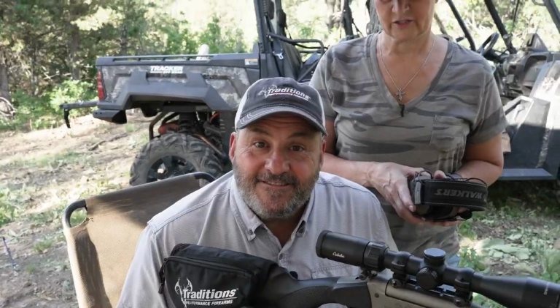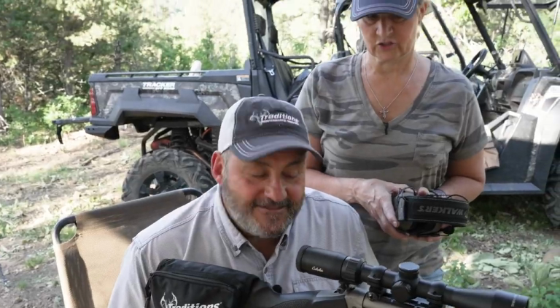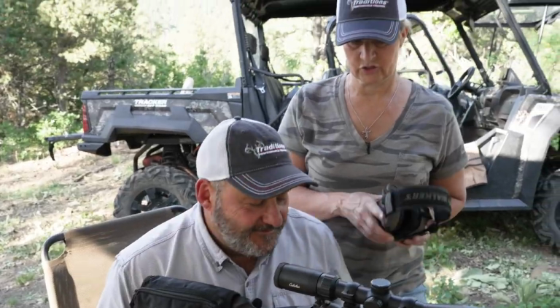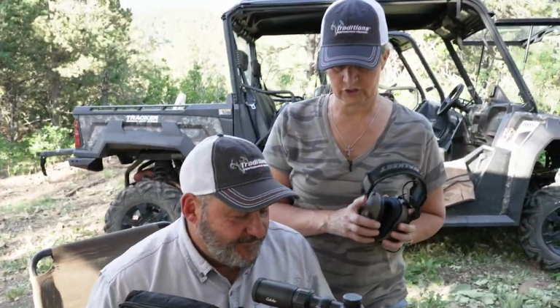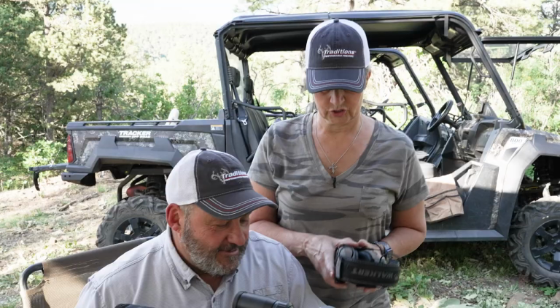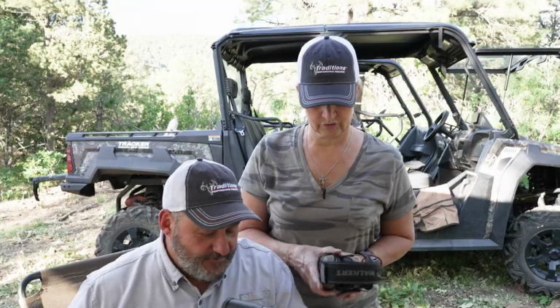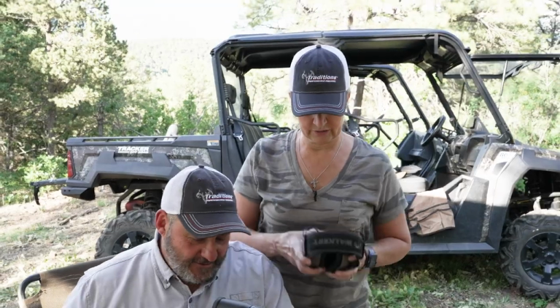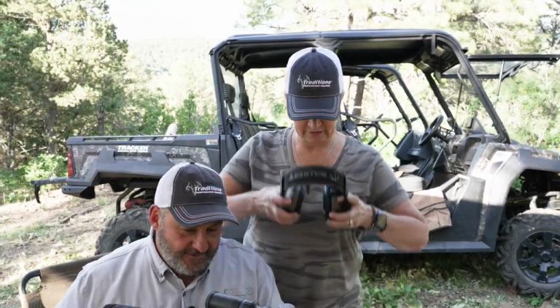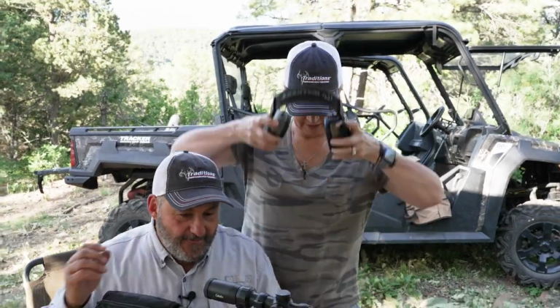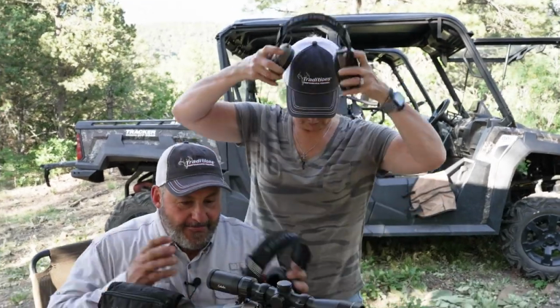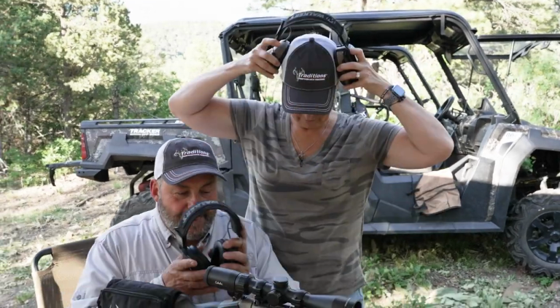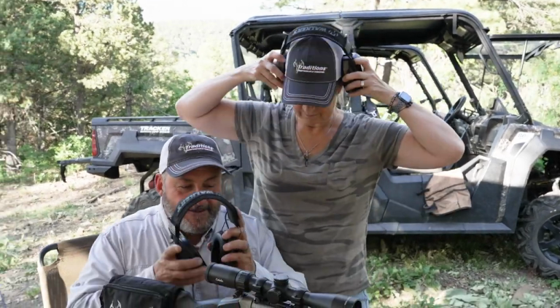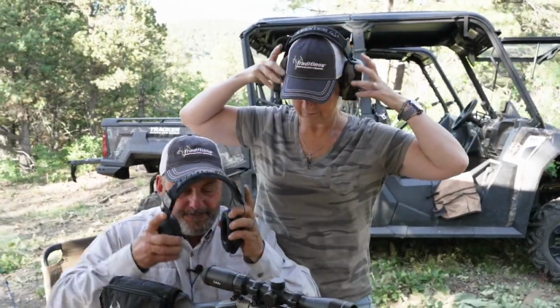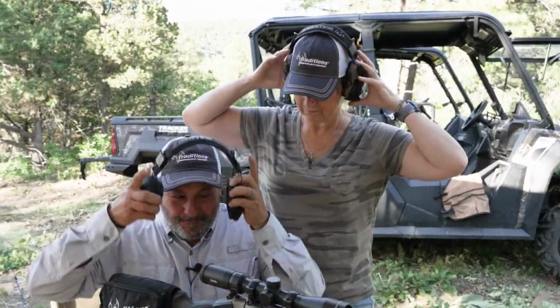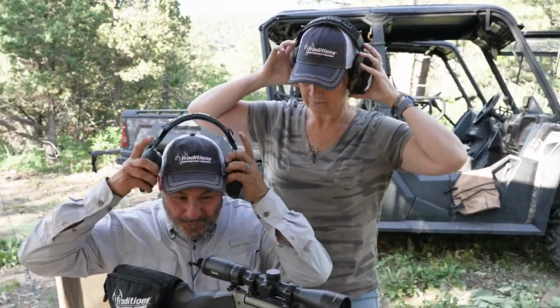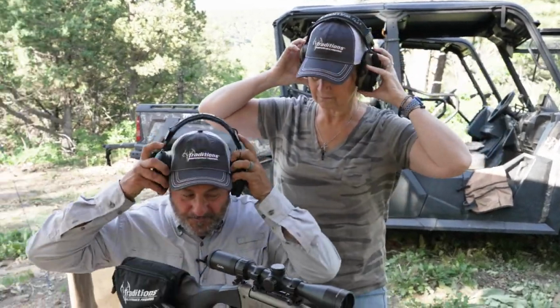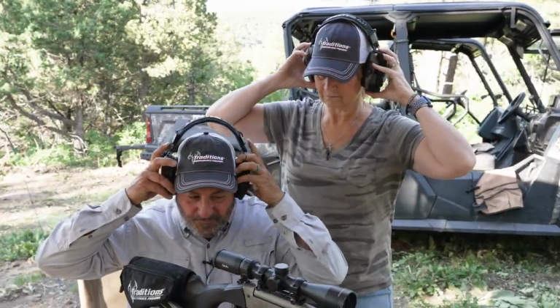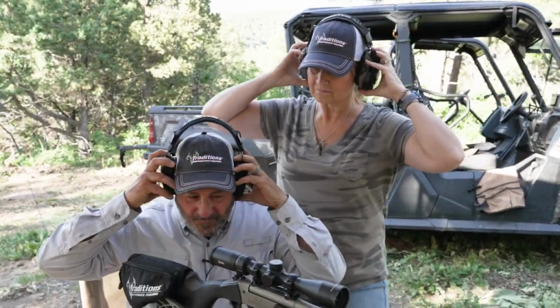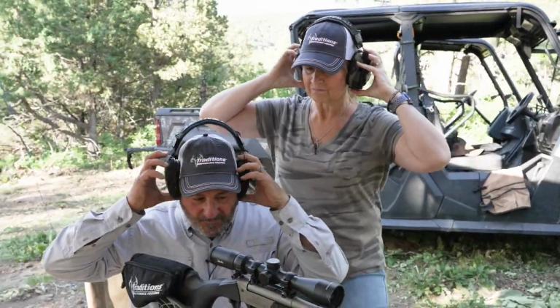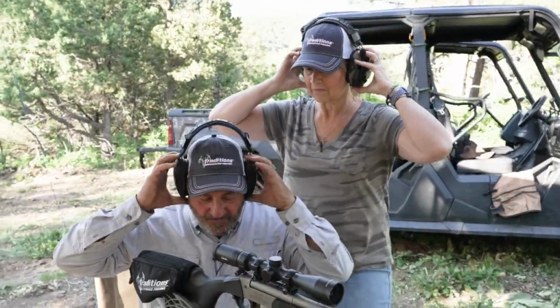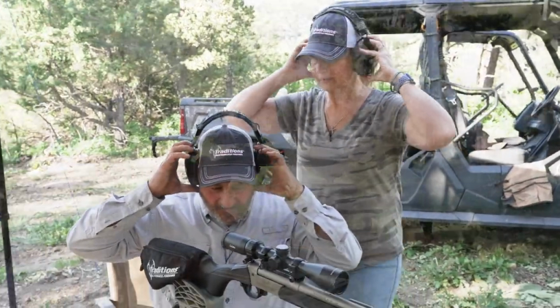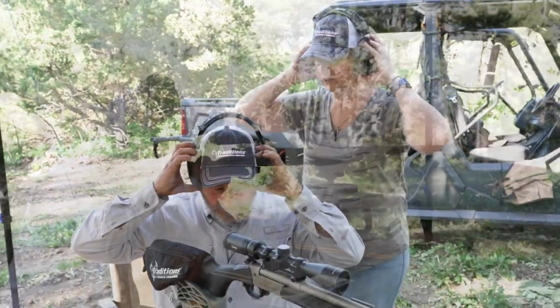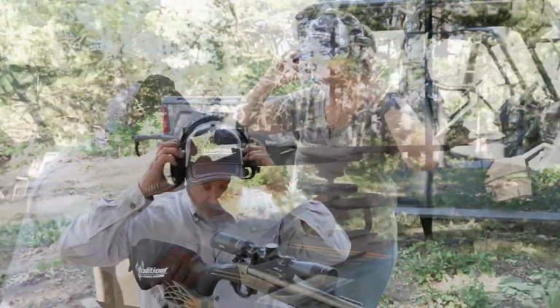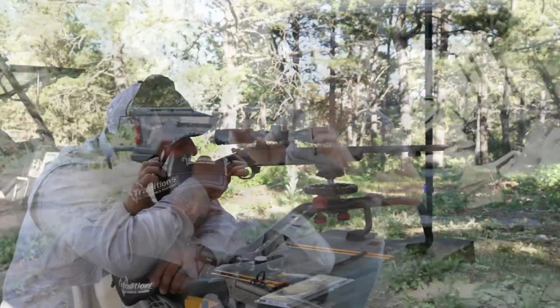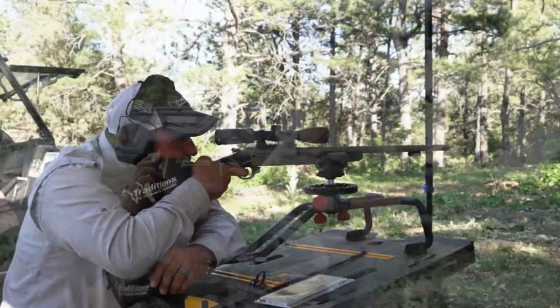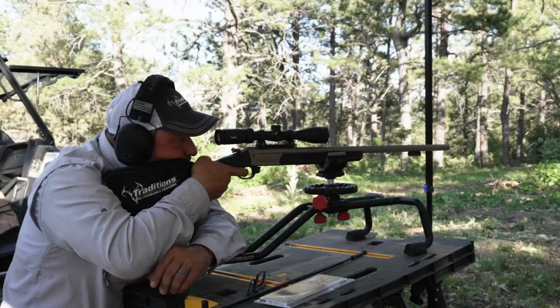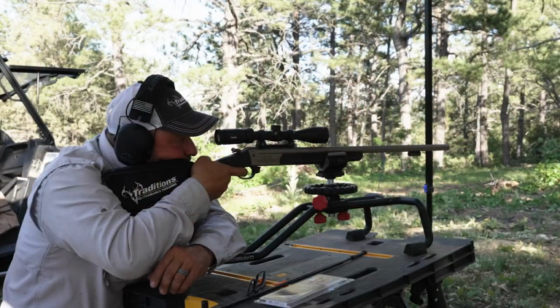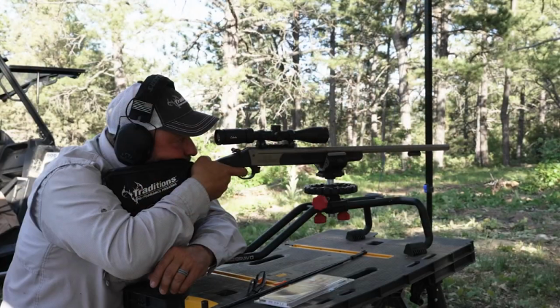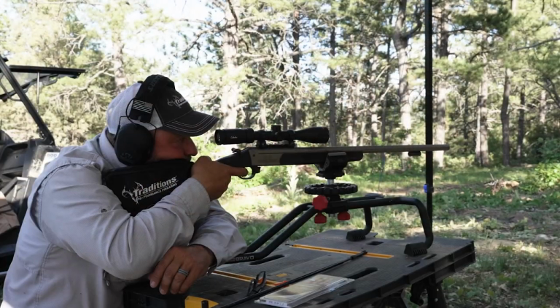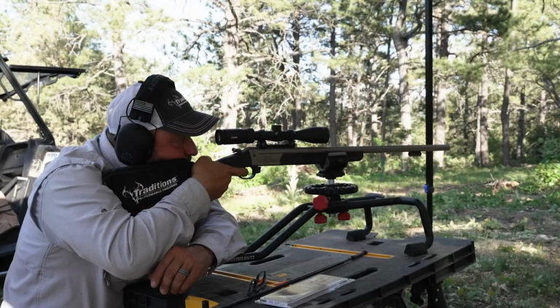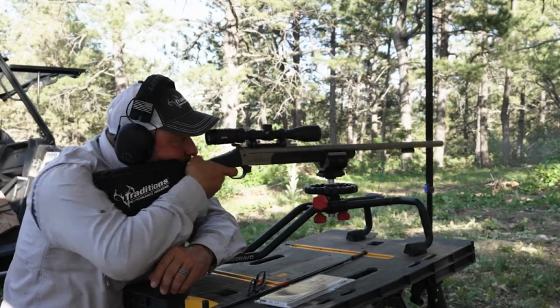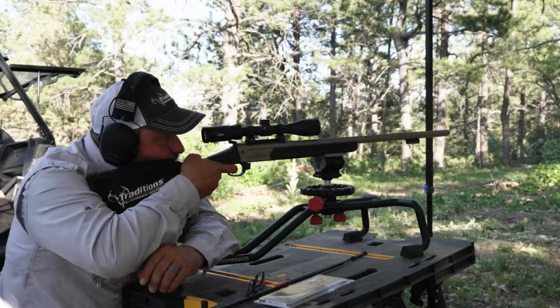All right, so are you going to shoot this and then we'll — yep. I'm going to go over on the scope.